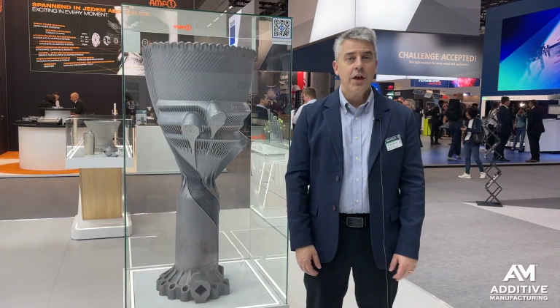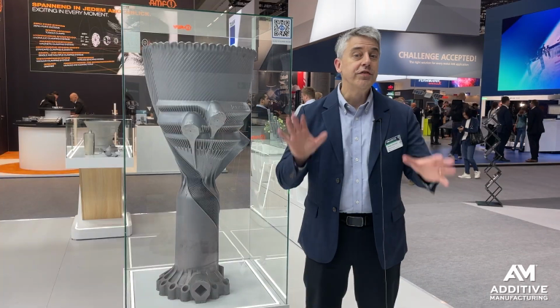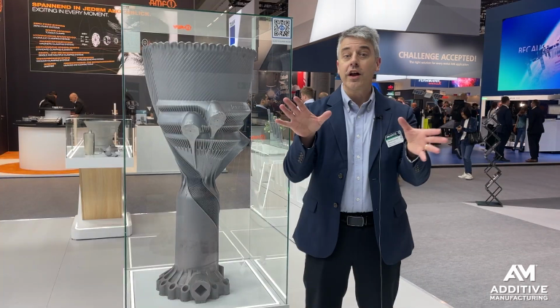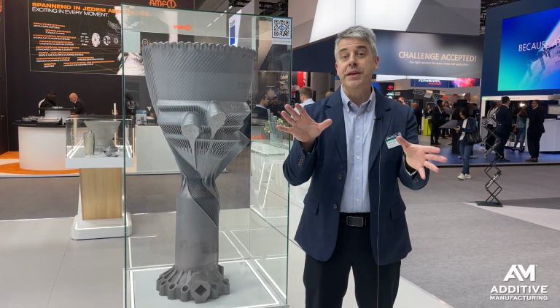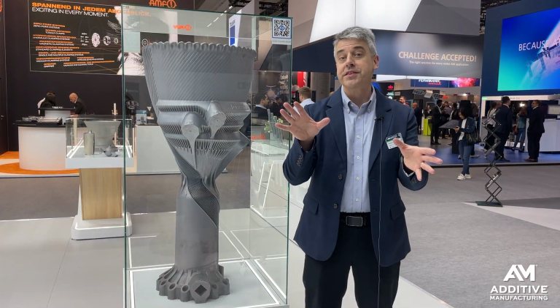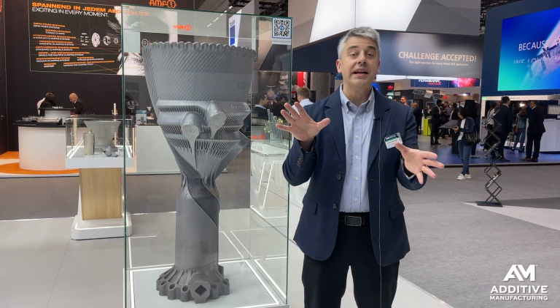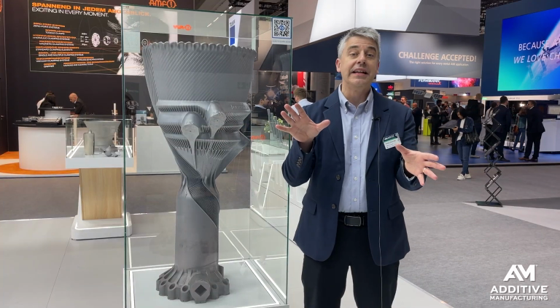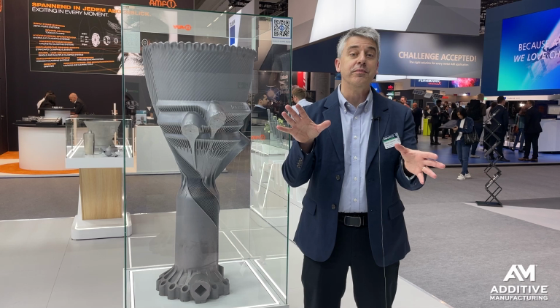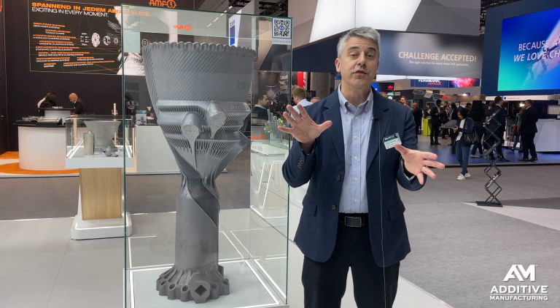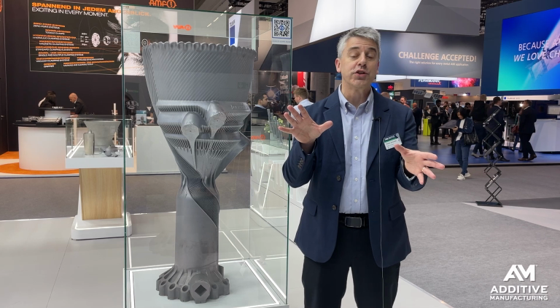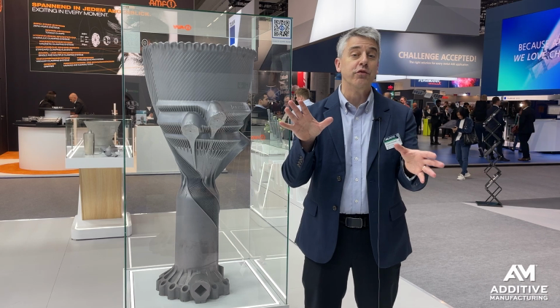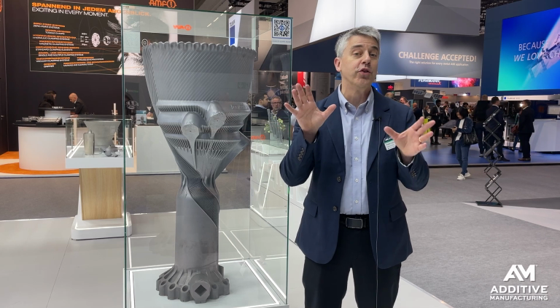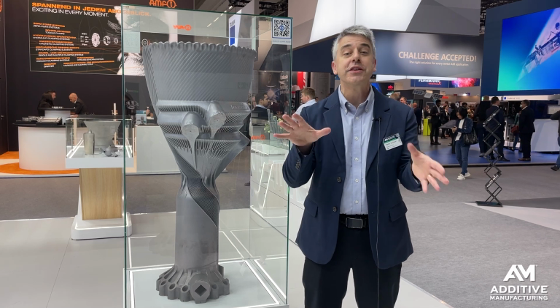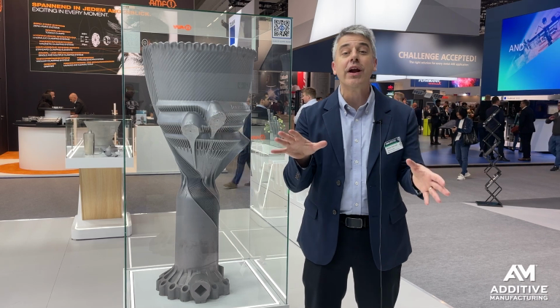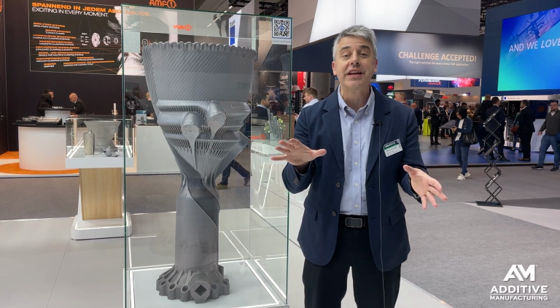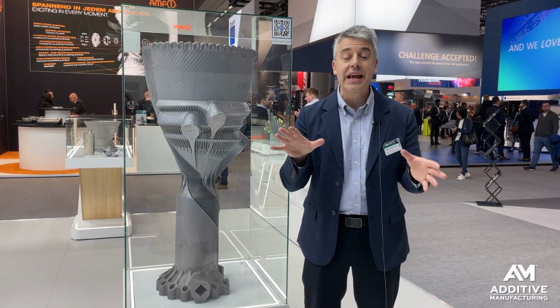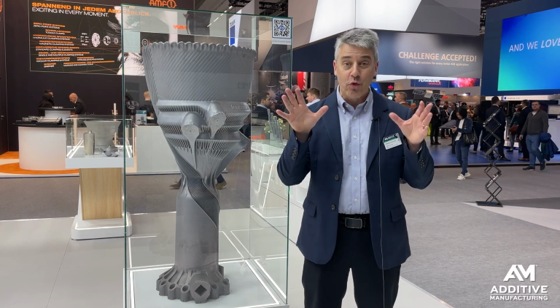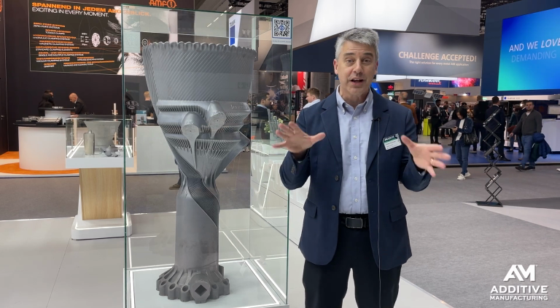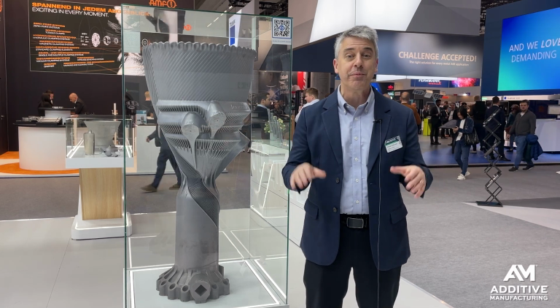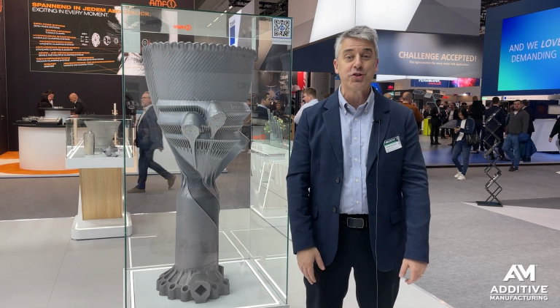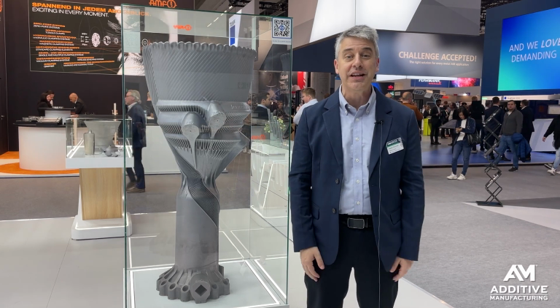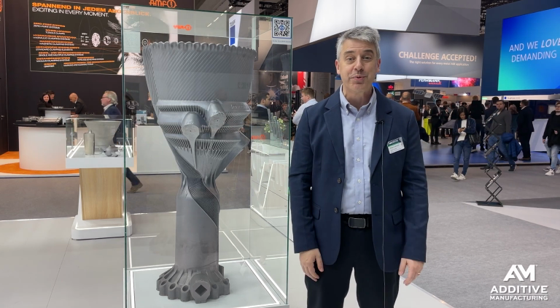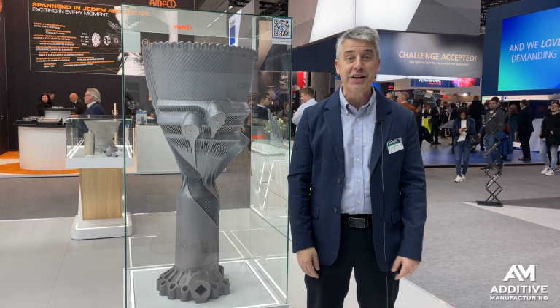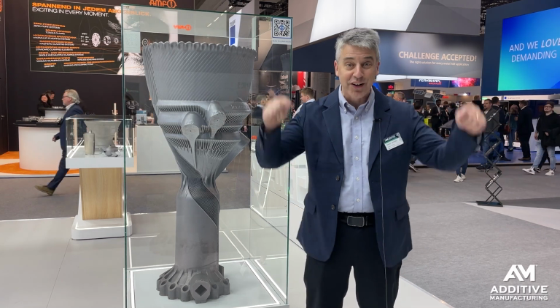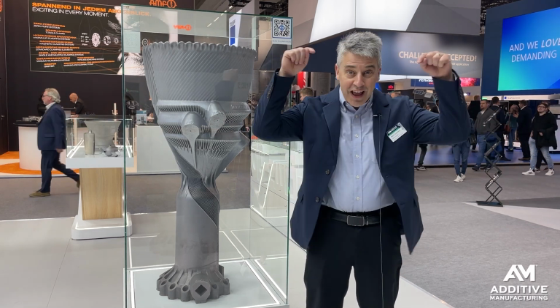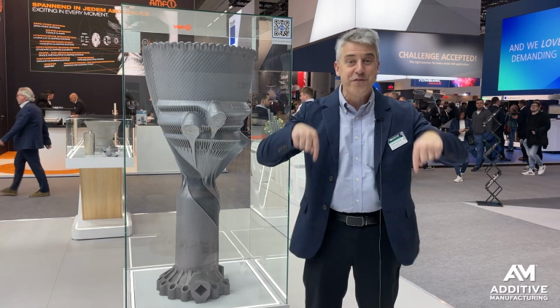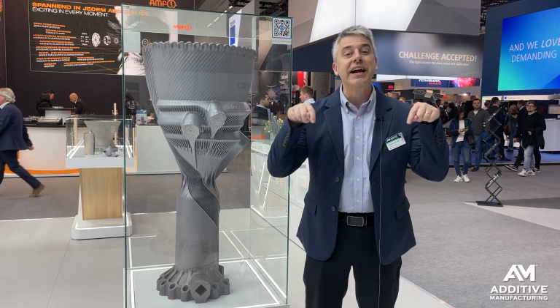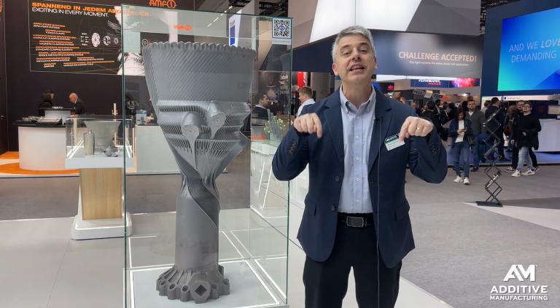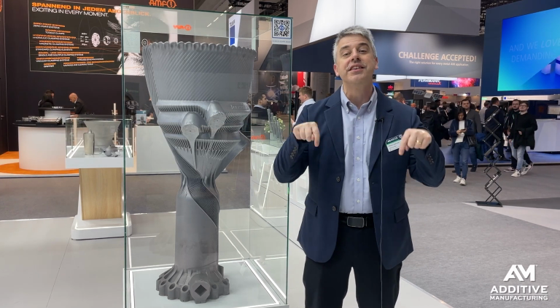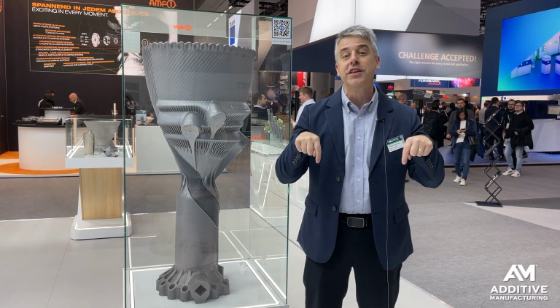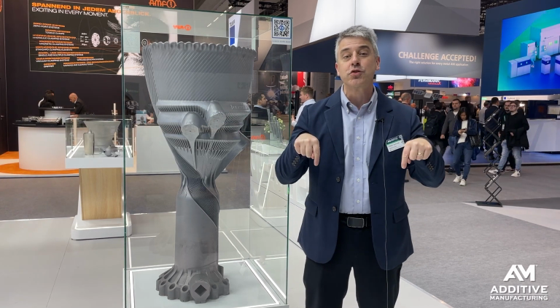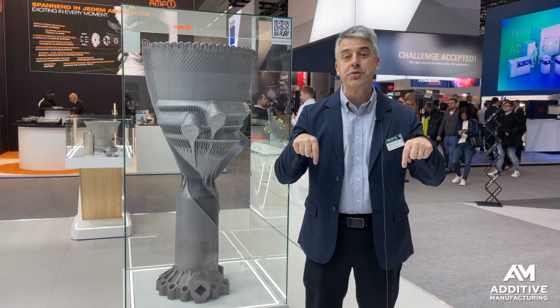We've done other pieces on additive manufacturing for spacecraft and rocket propulsion in particular. Find links in the description.